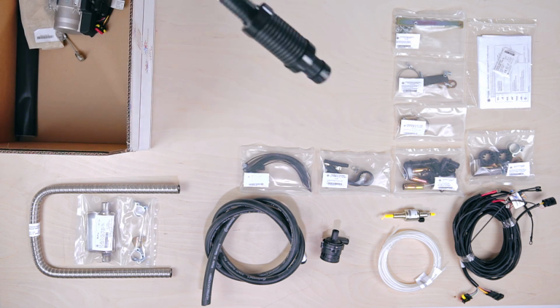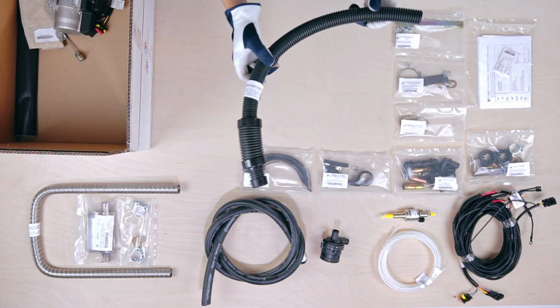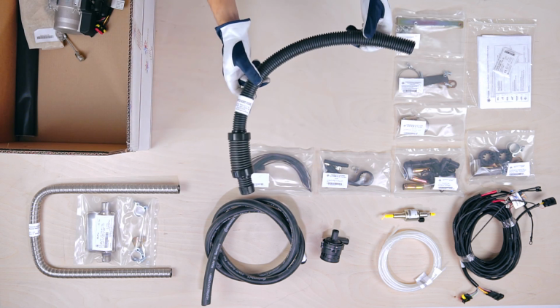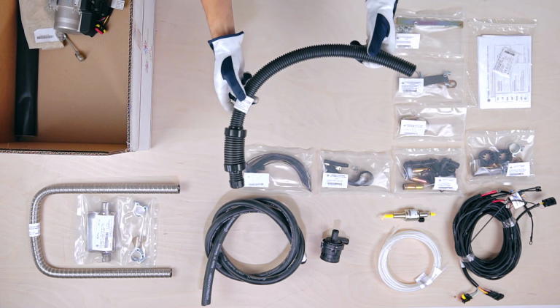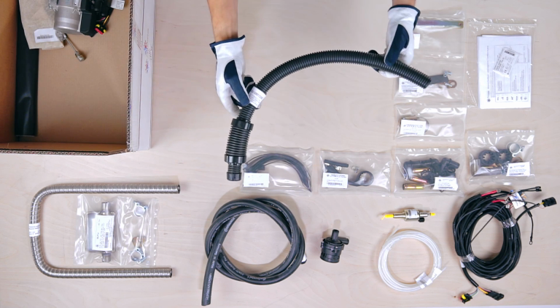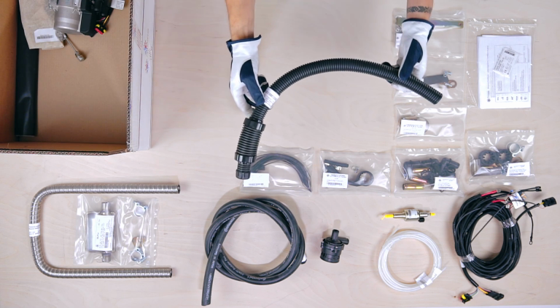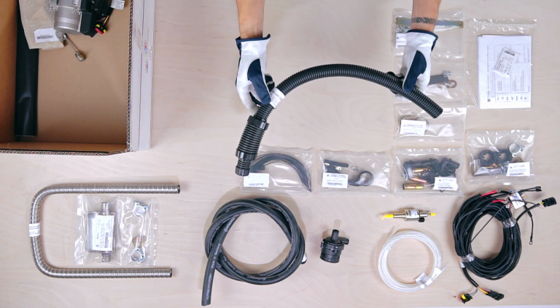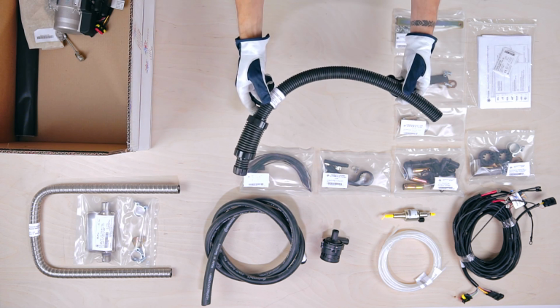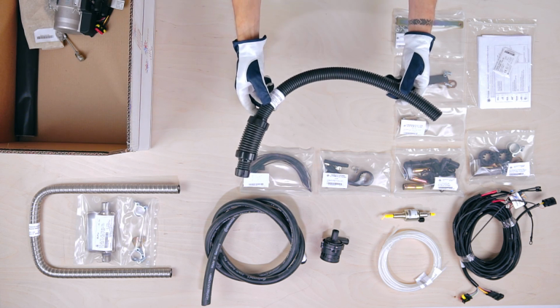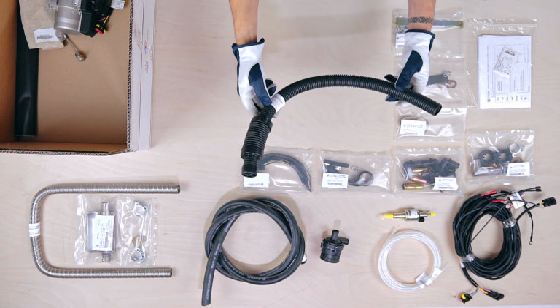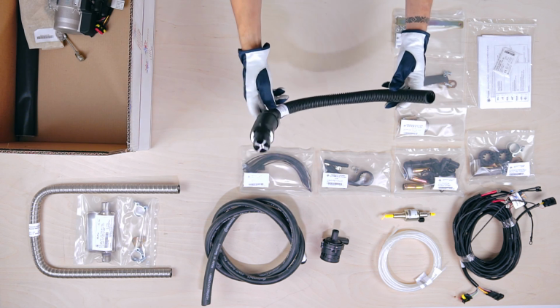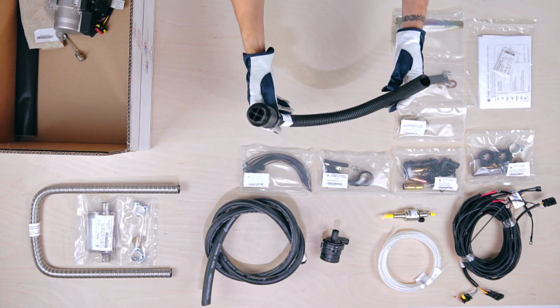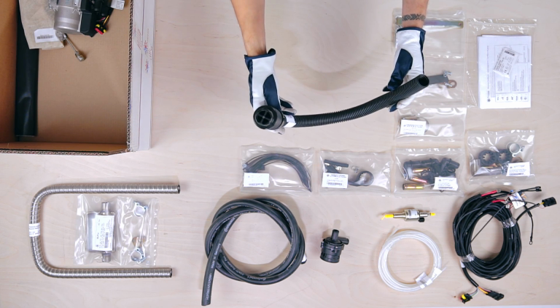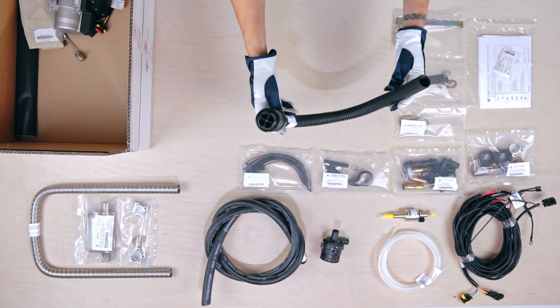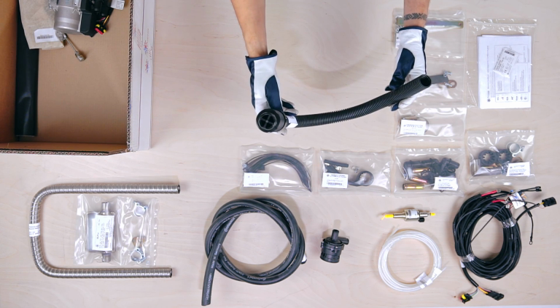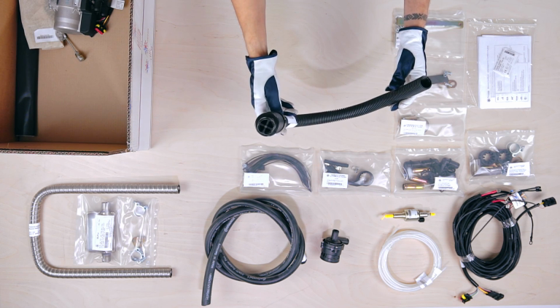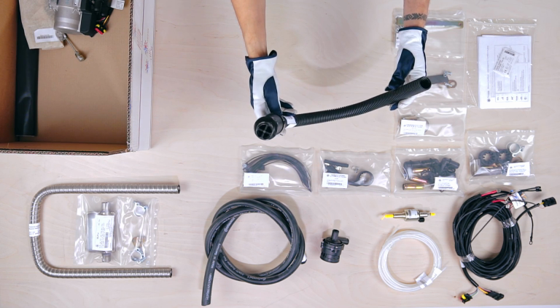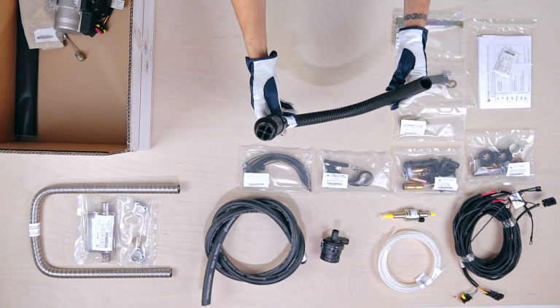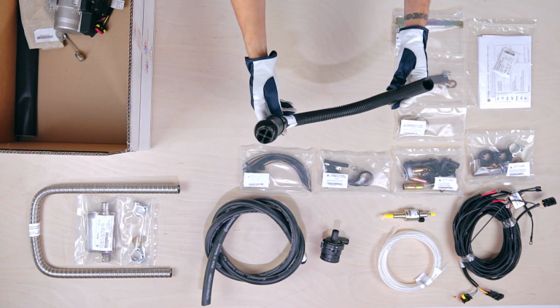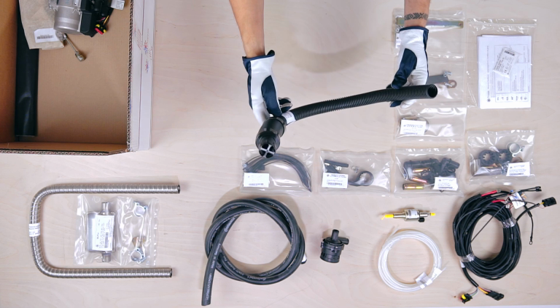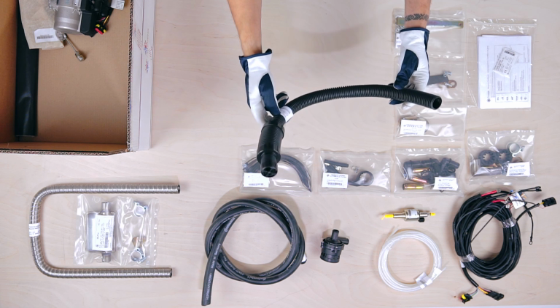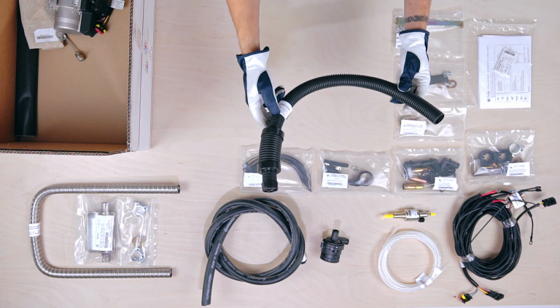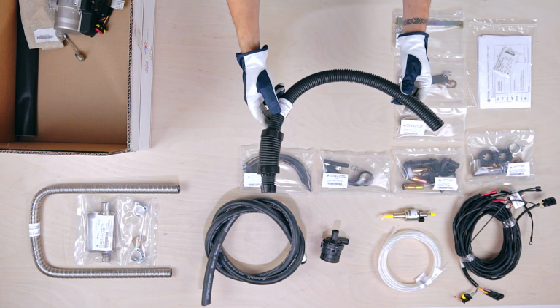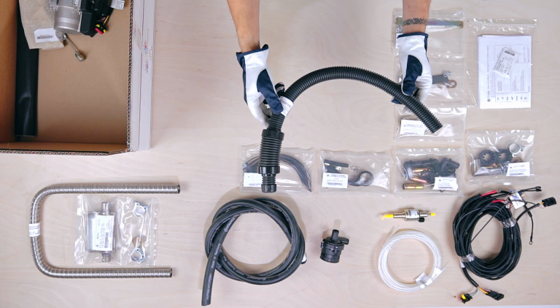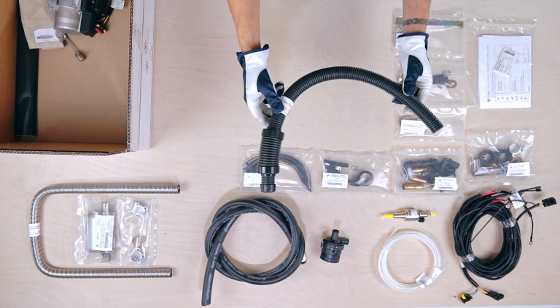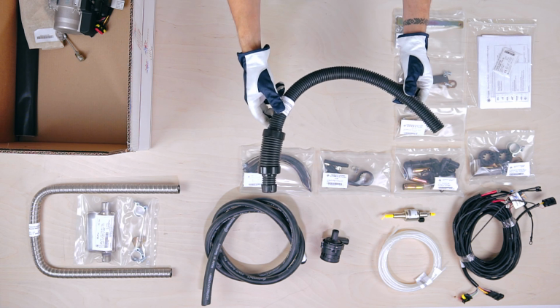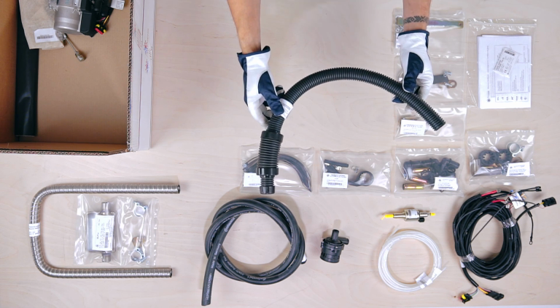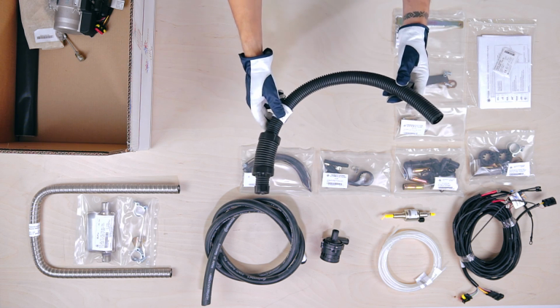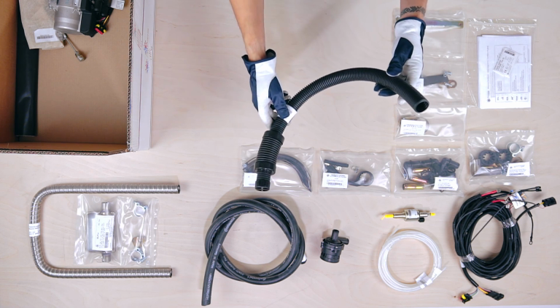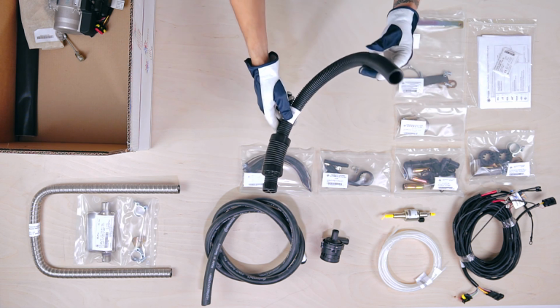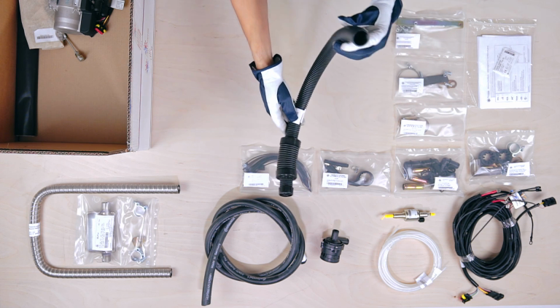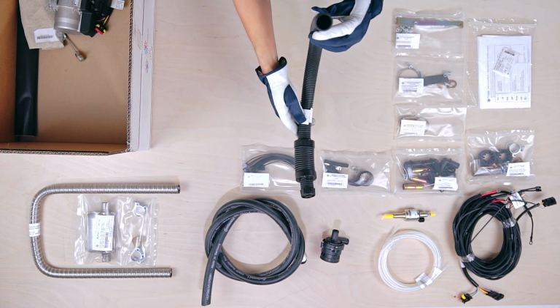This is the 65cm long air intake hose with a silencer at the end.